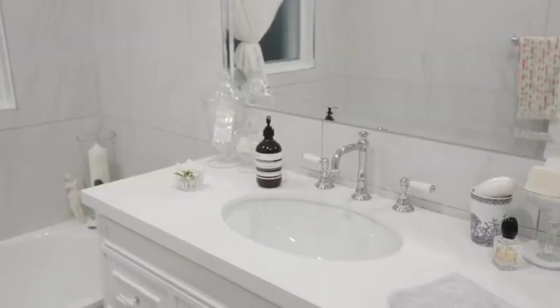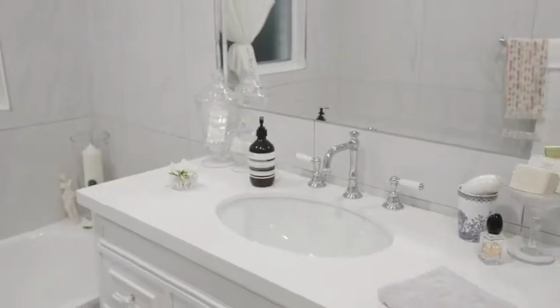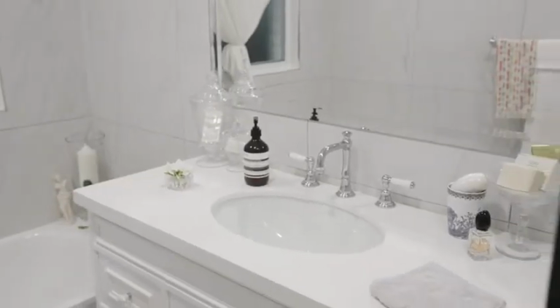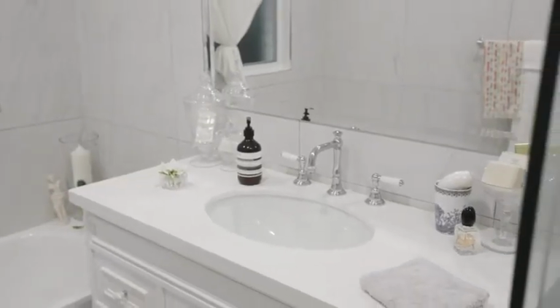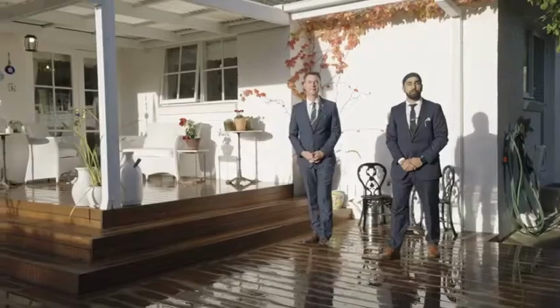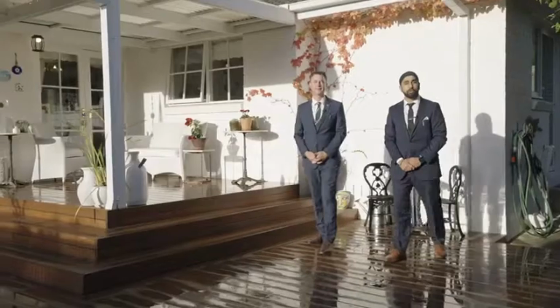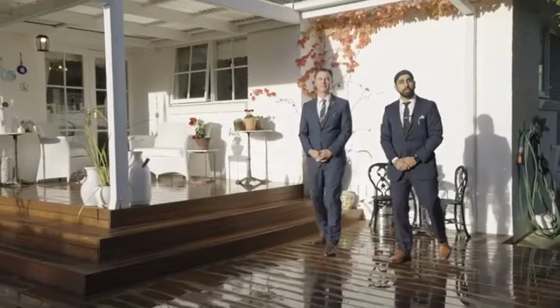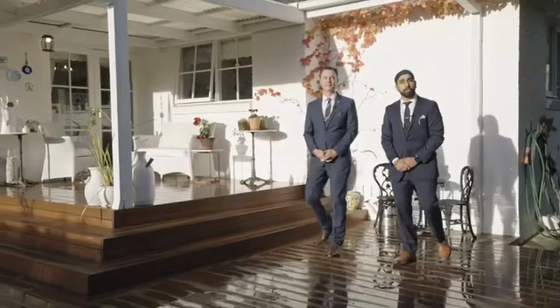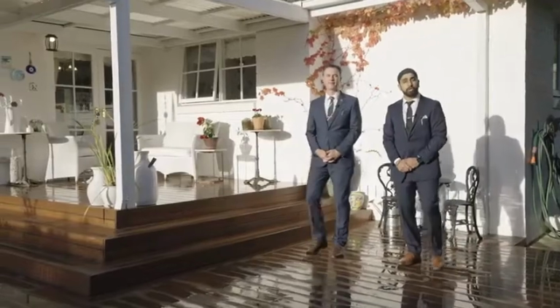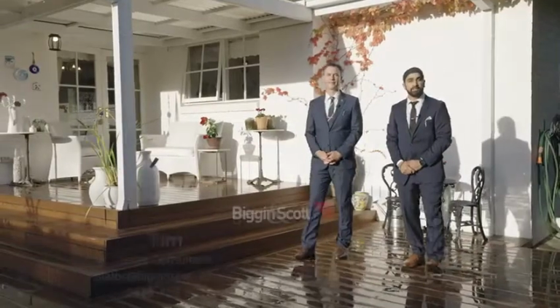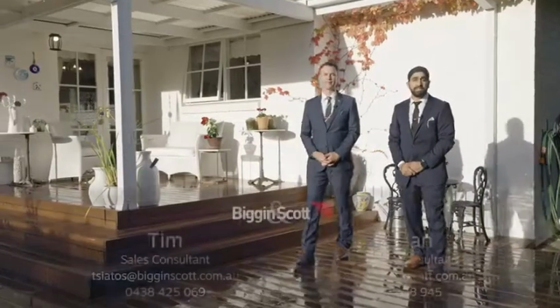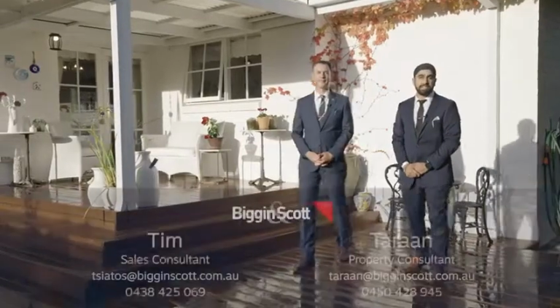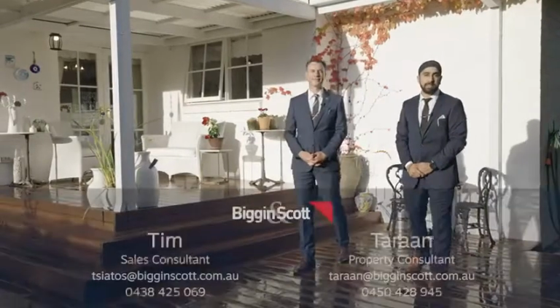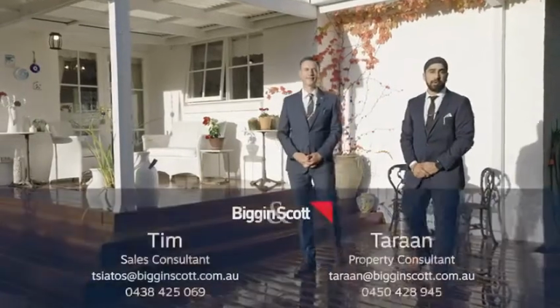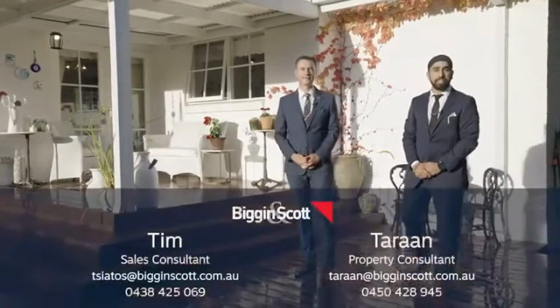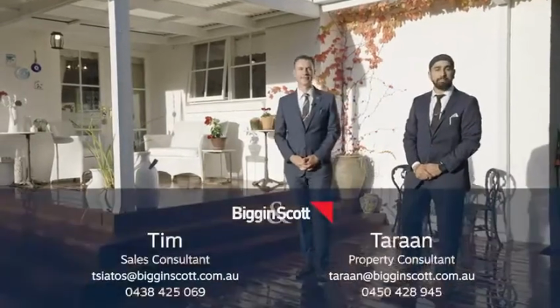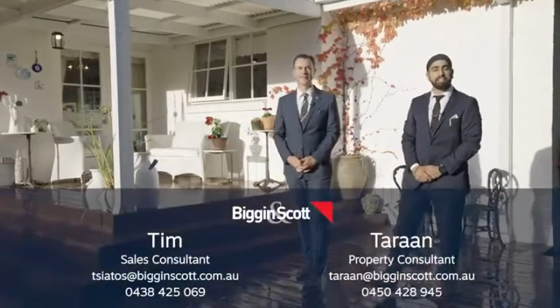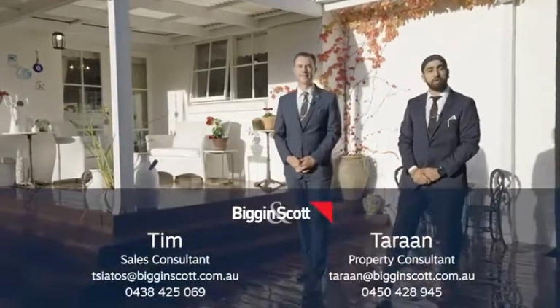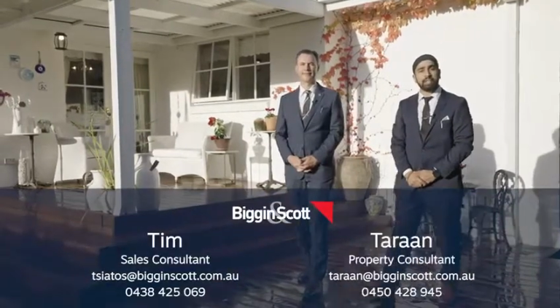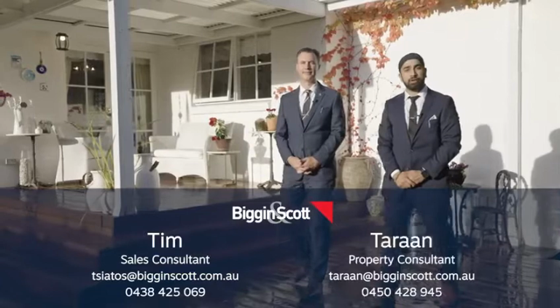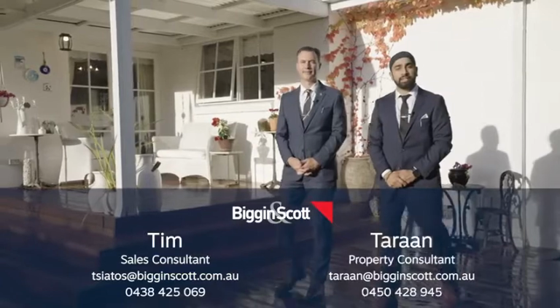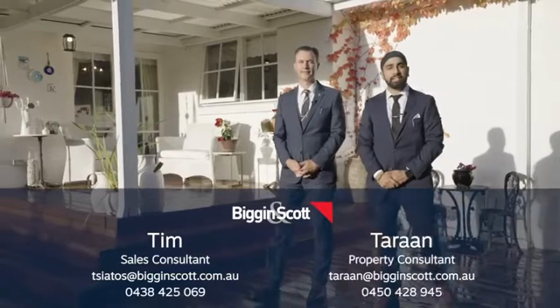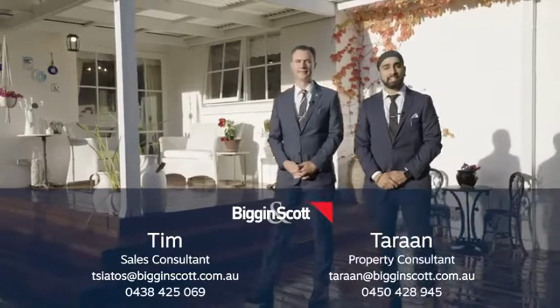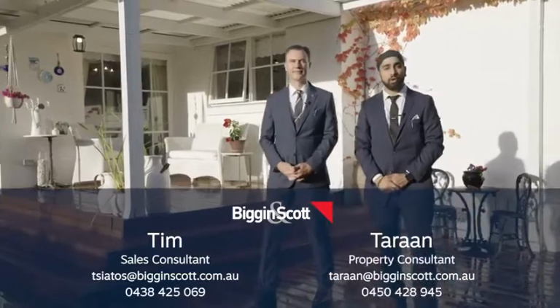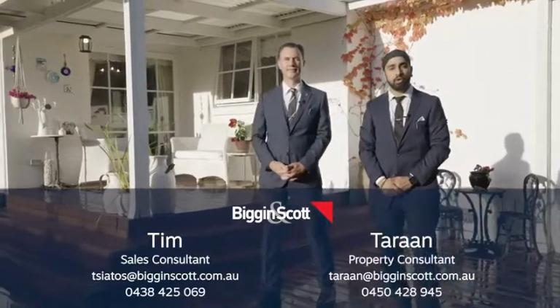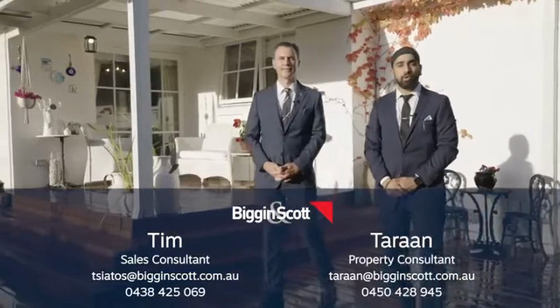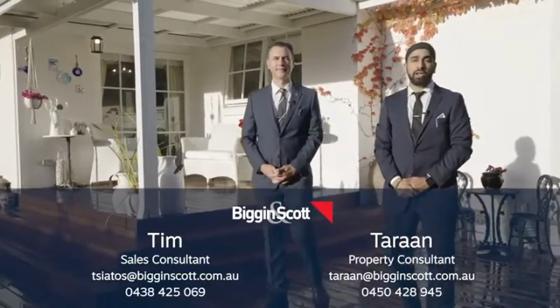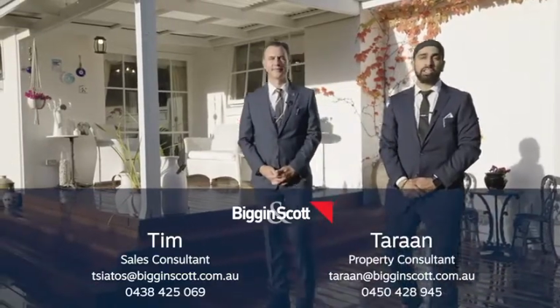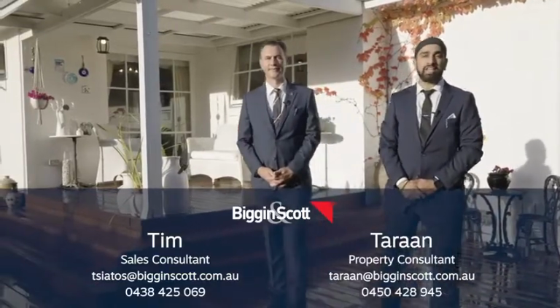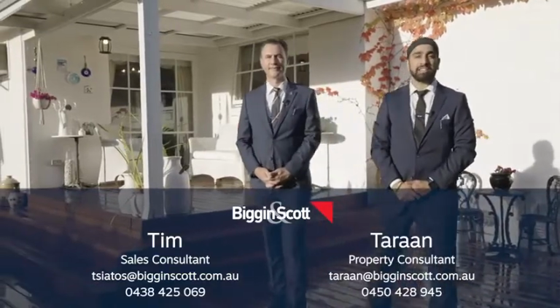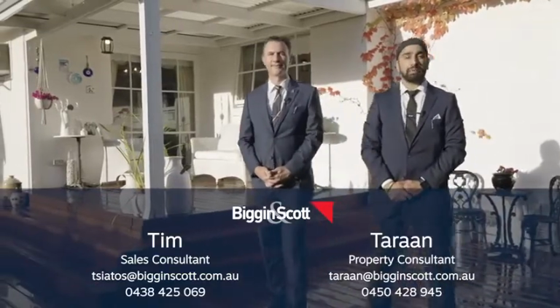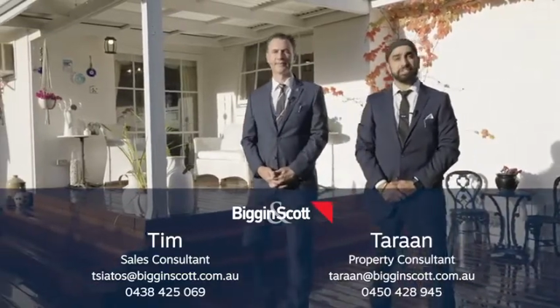We look forward to showing you through this fantastic property. Please contact us on the details below to arrange an inspection. See you soon.